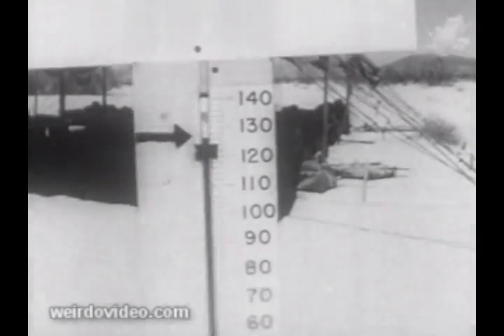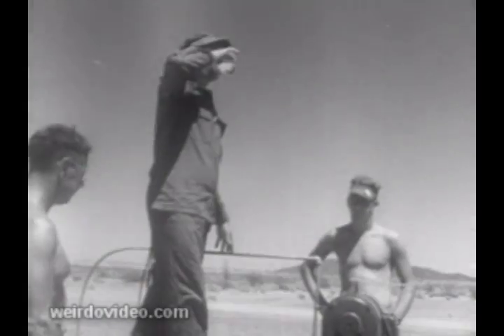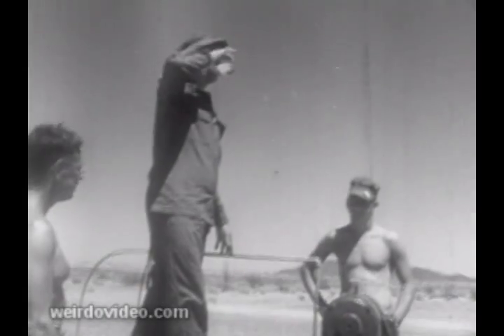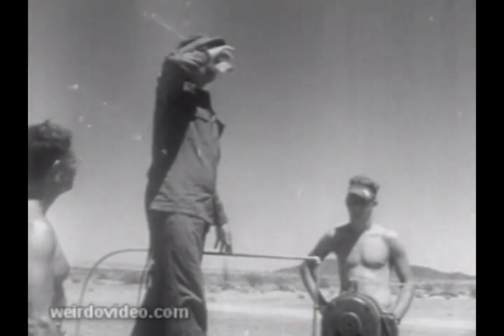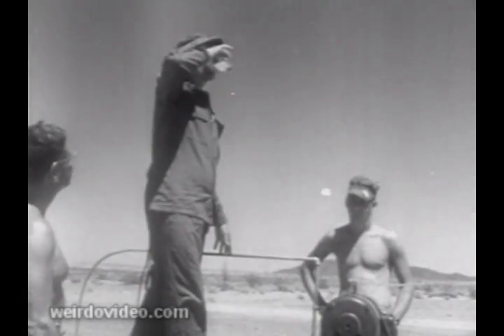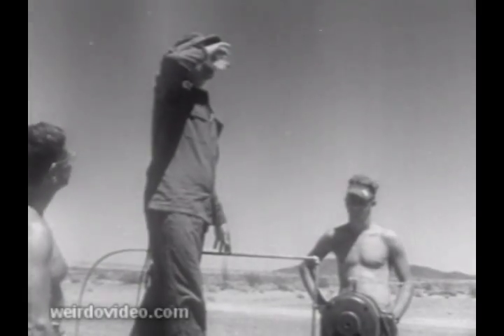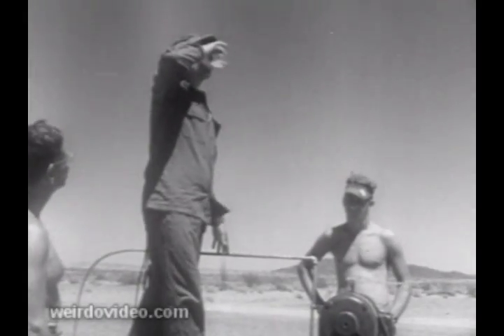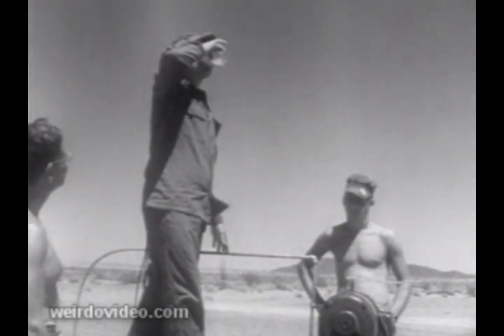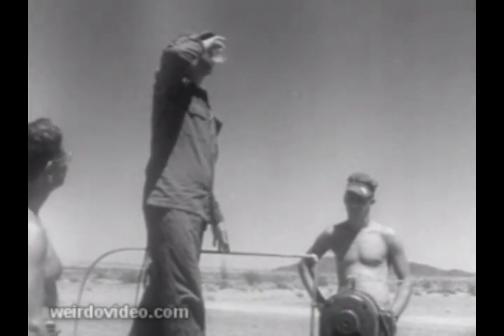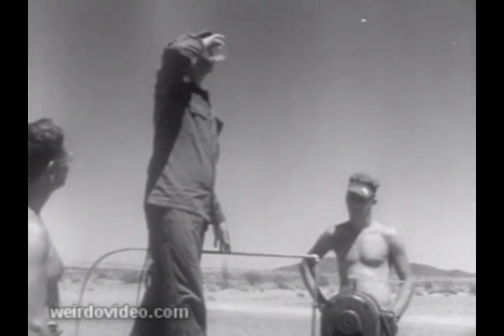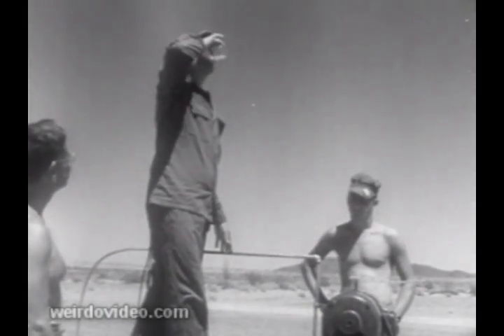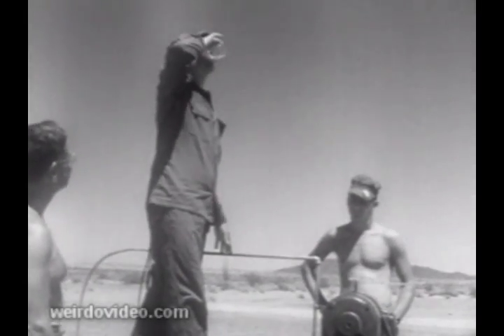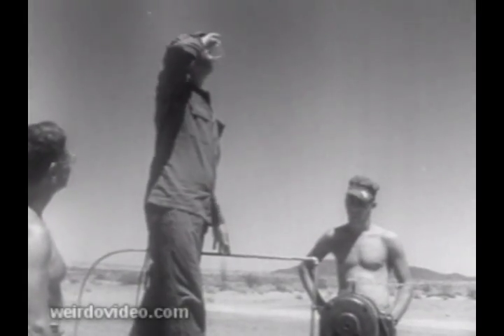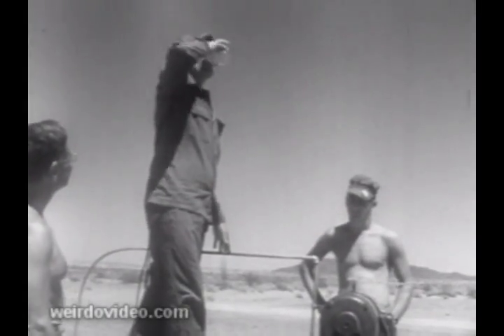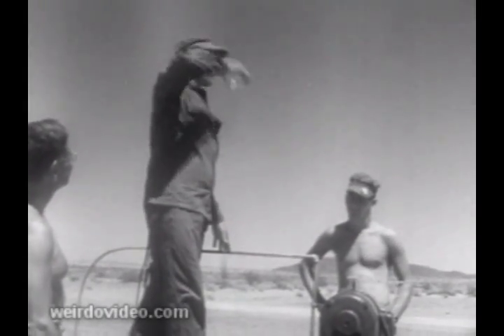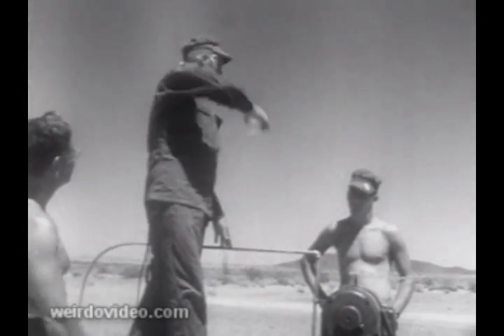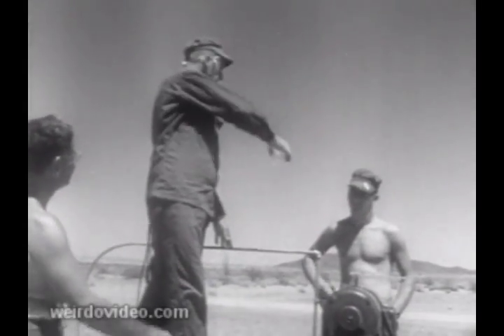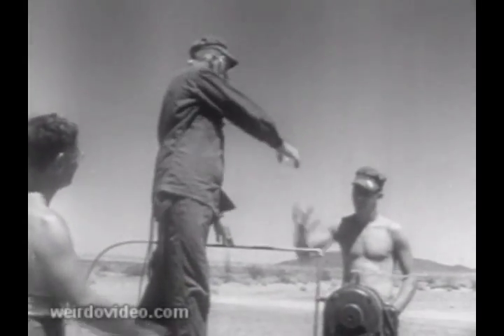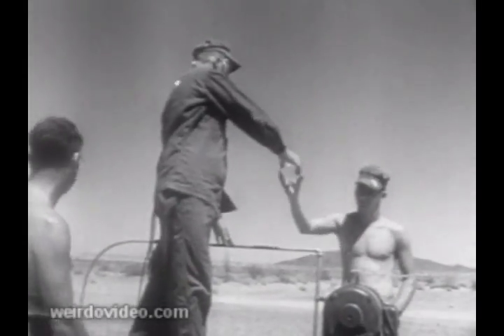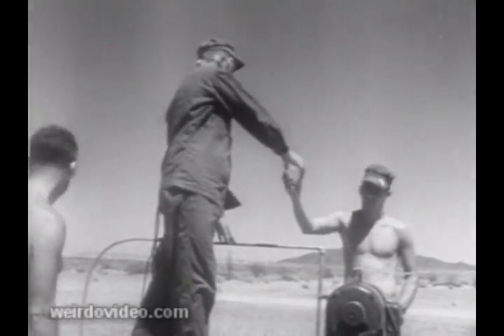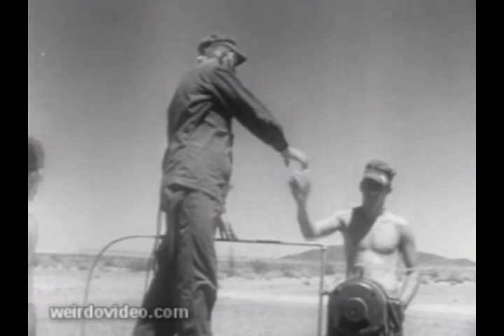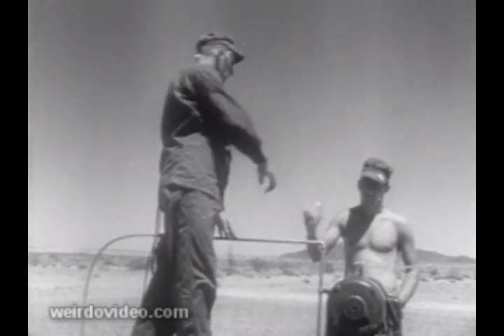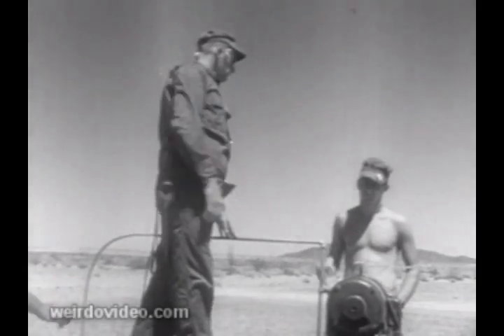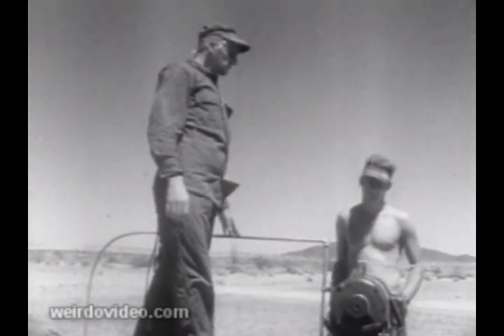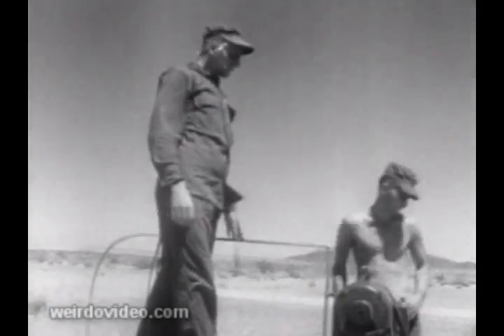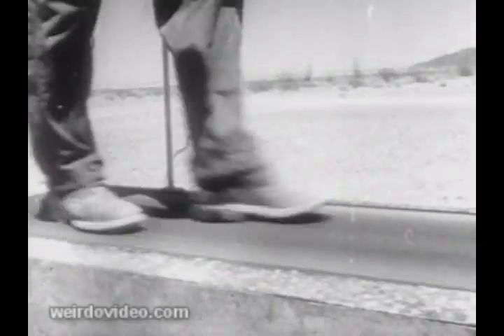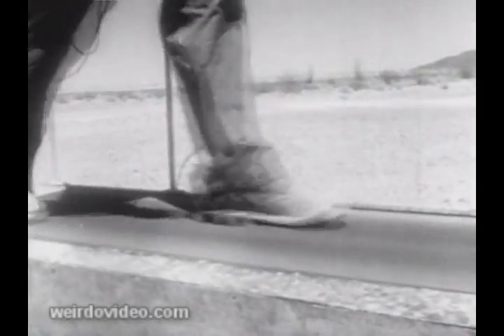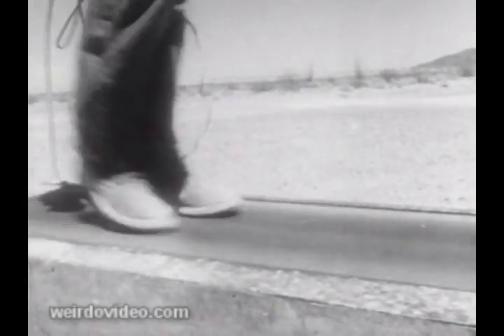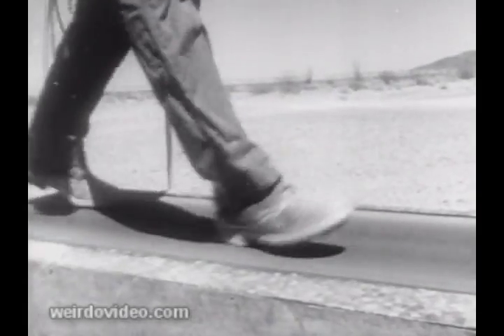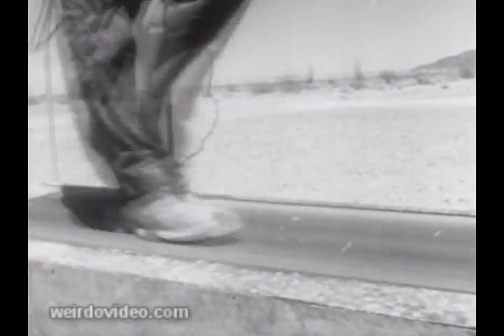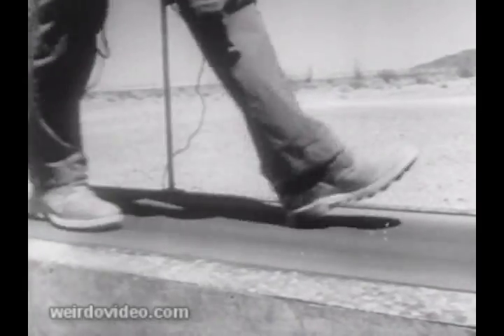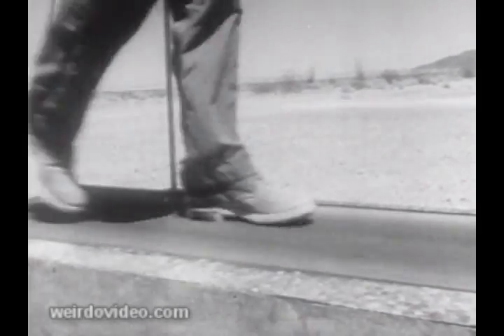As the old Army ditty goes: what do you do in the infantry? You march. You march. You march.